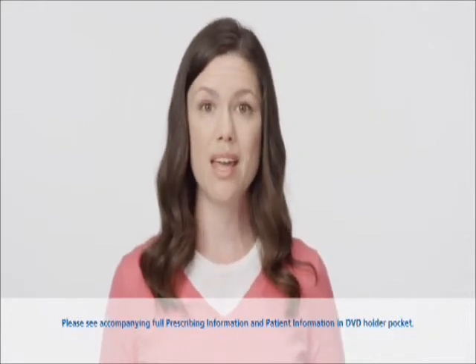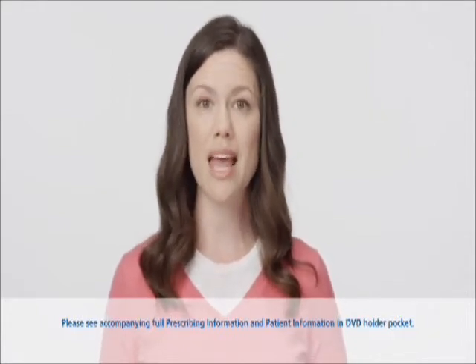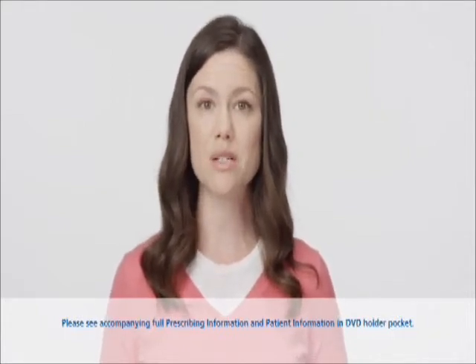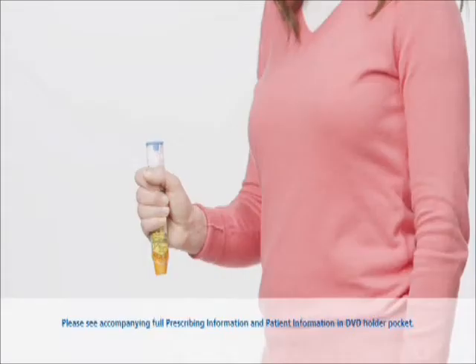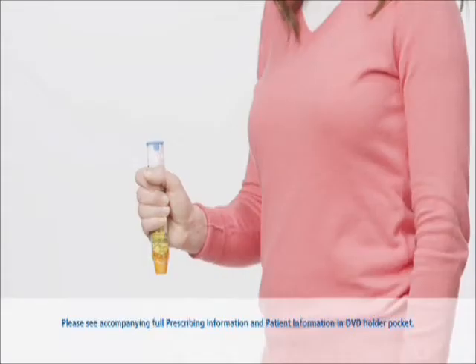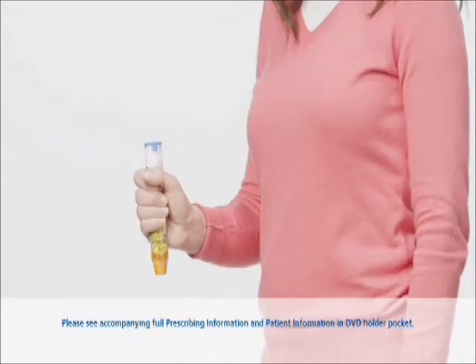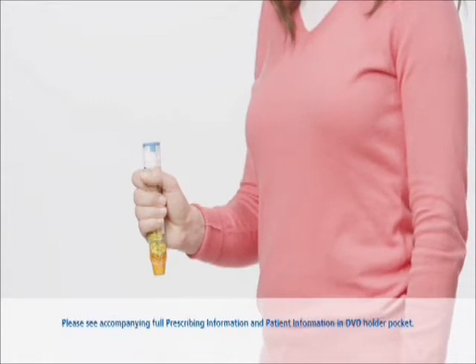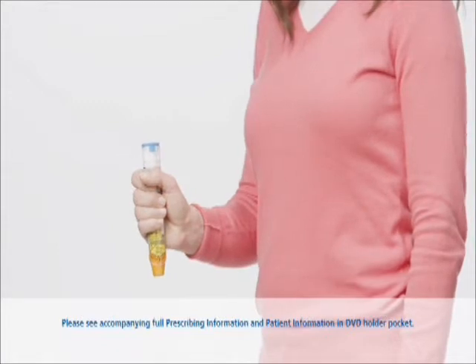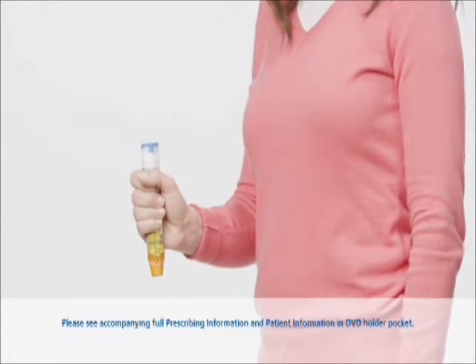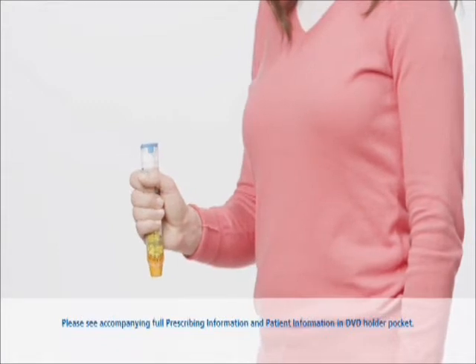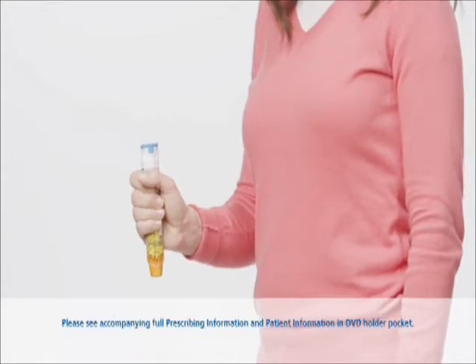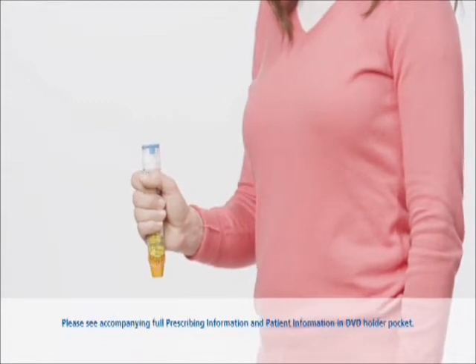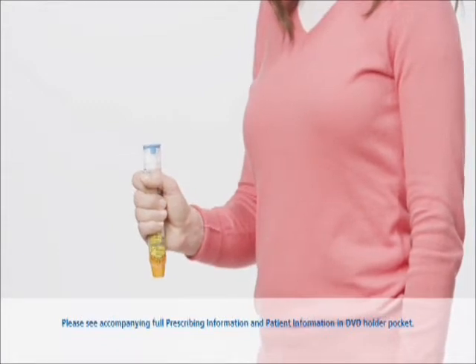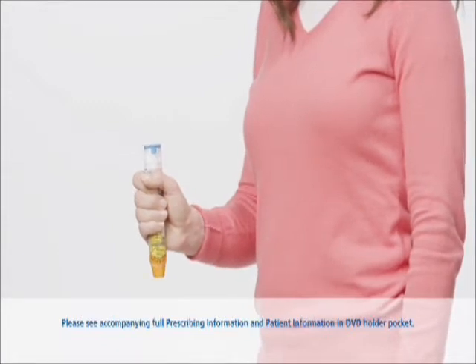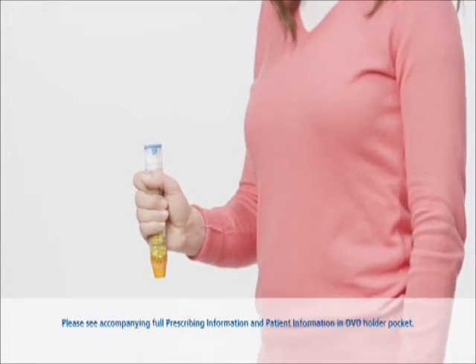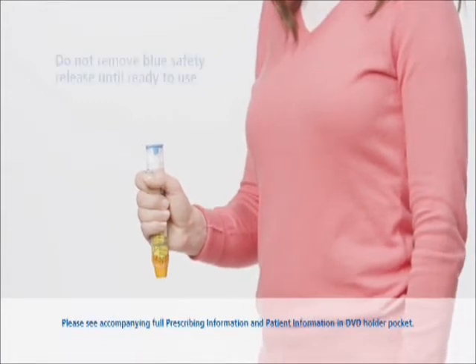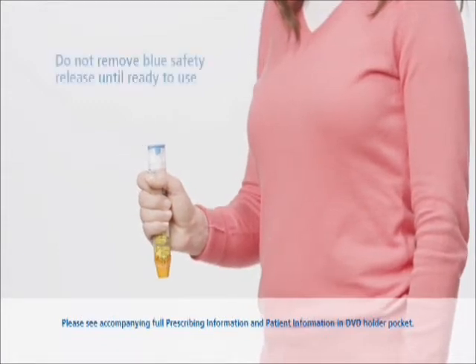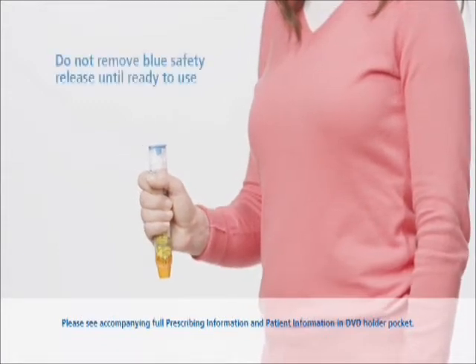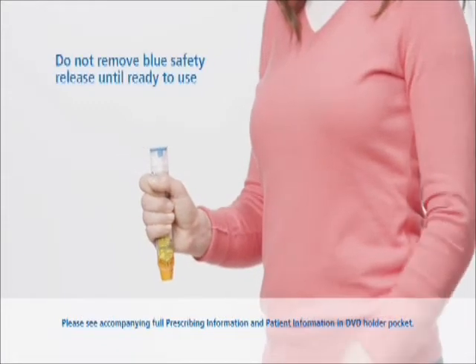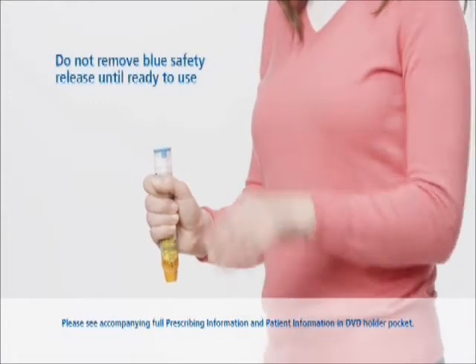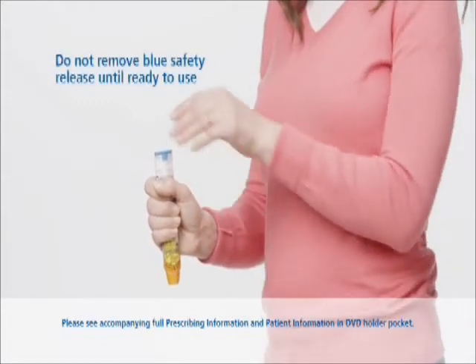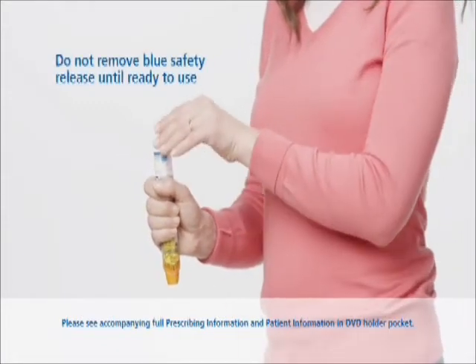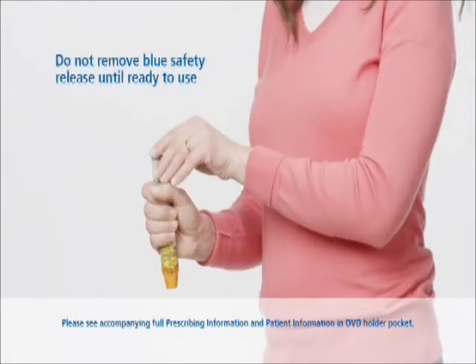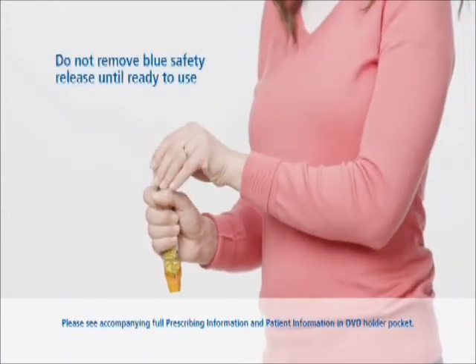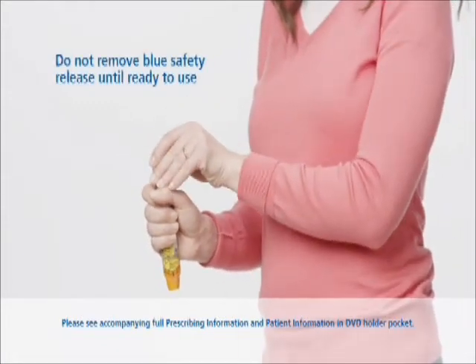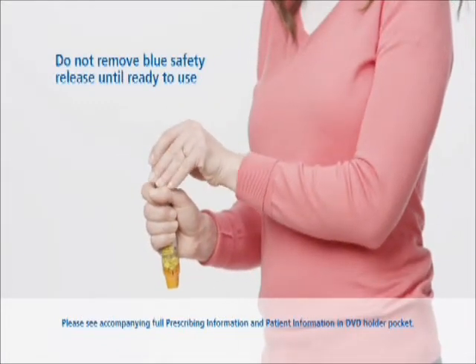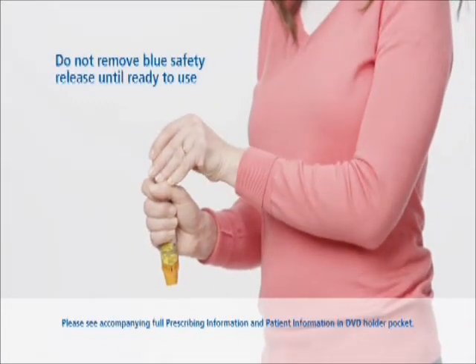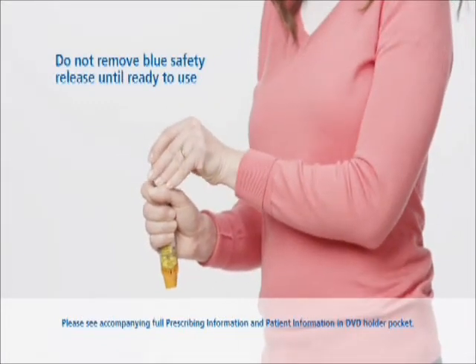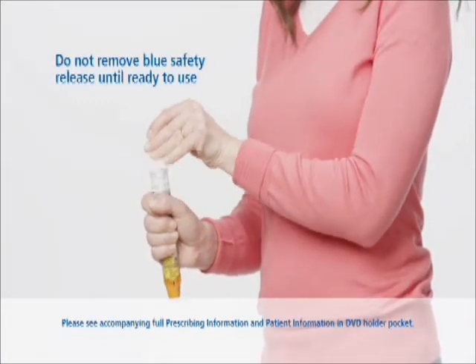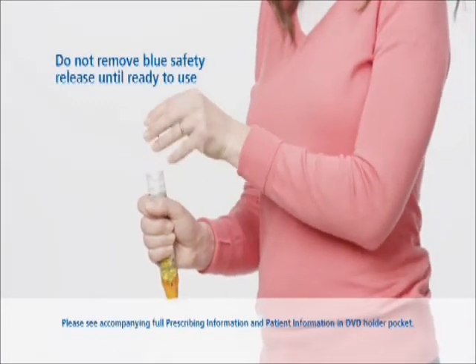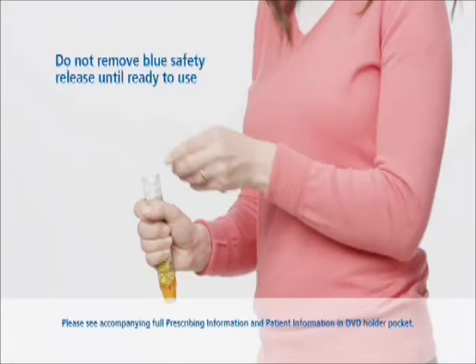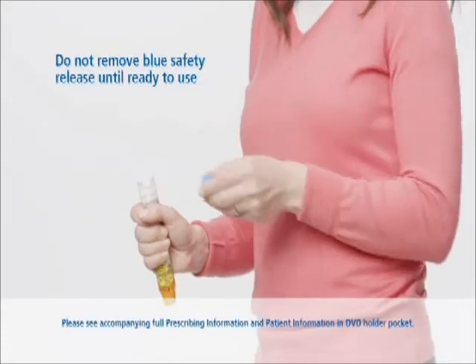Next, form a fist around the EpiPen with the orange tip down, and with your other hand pull off the blue safety release.